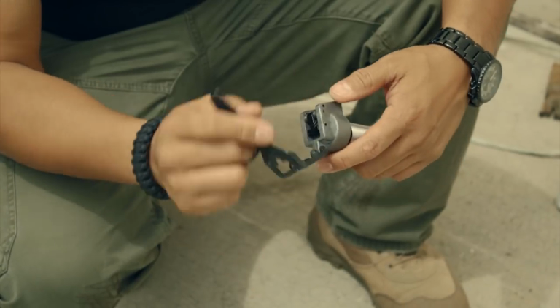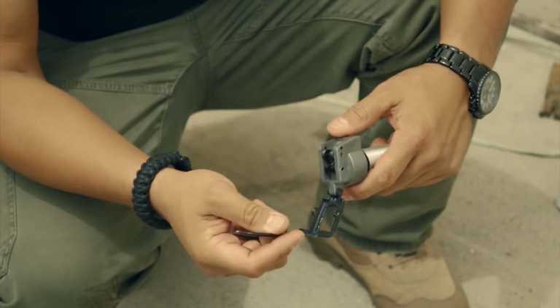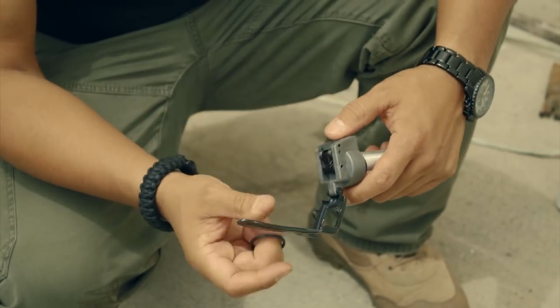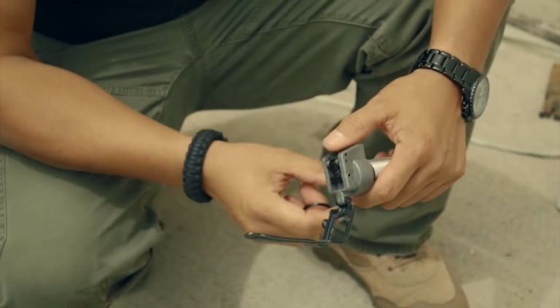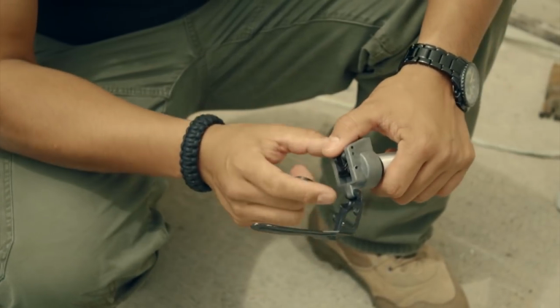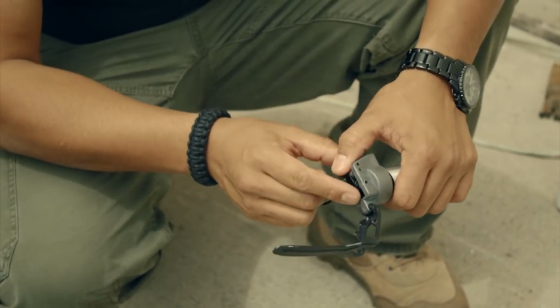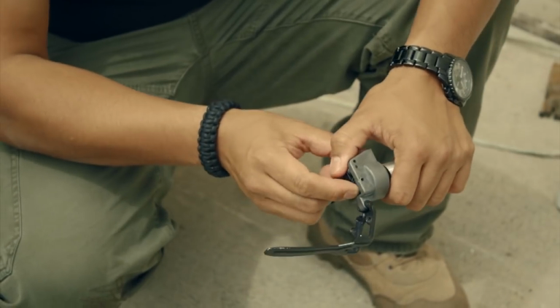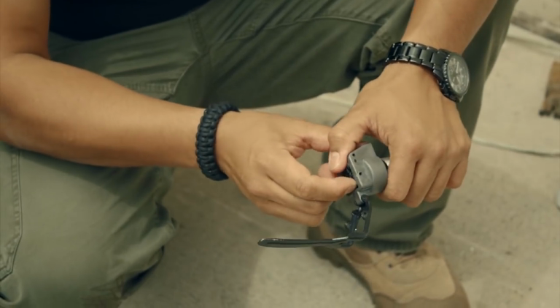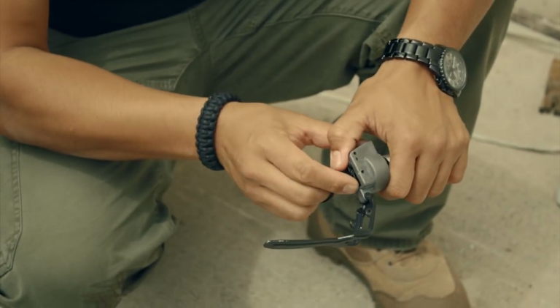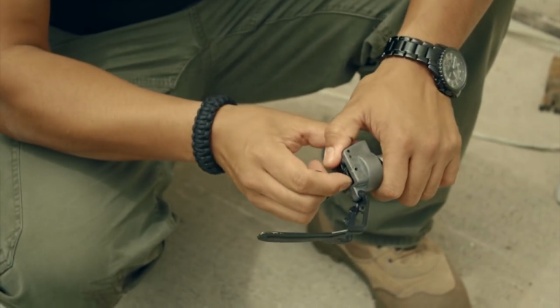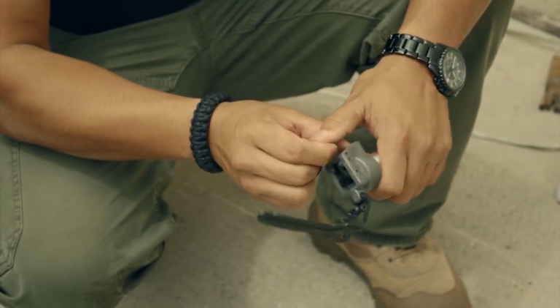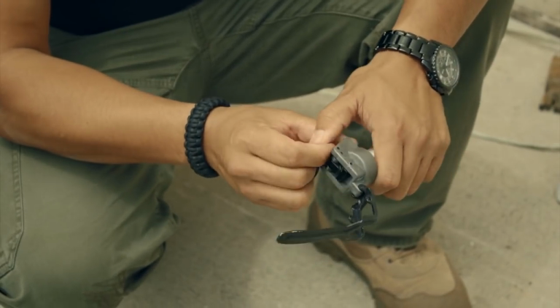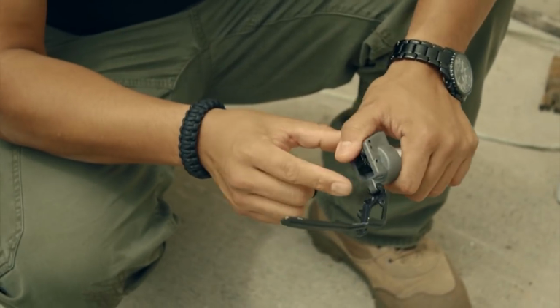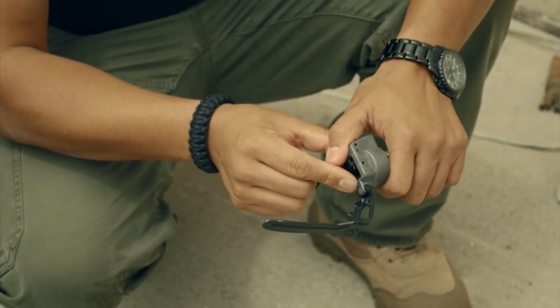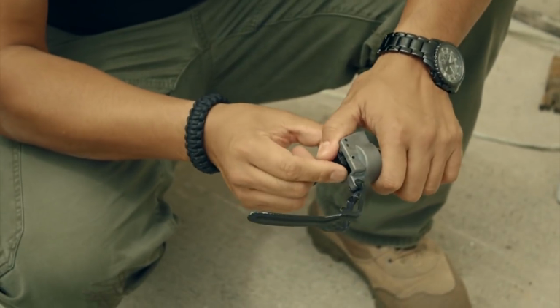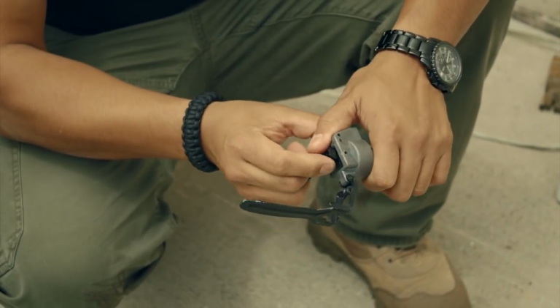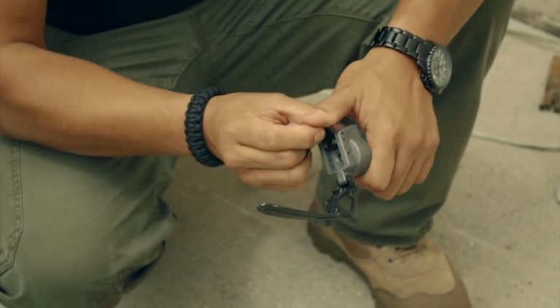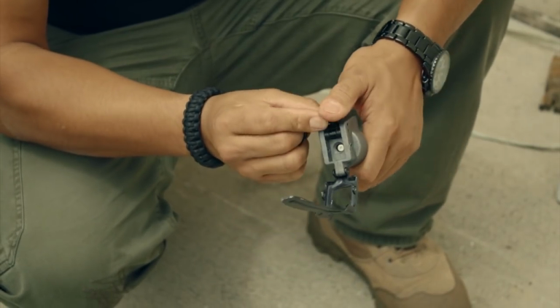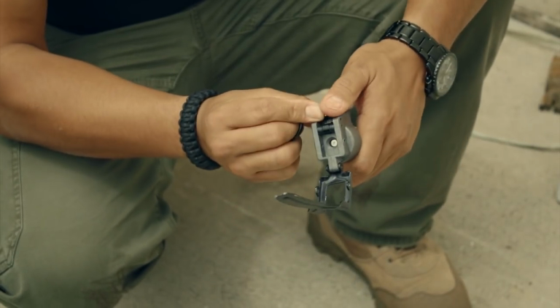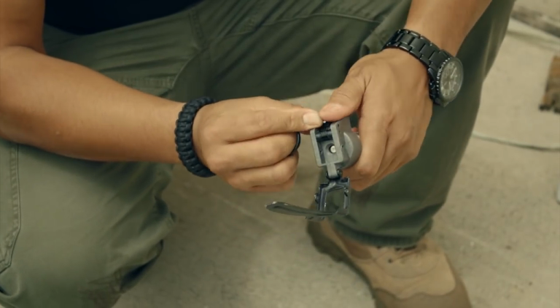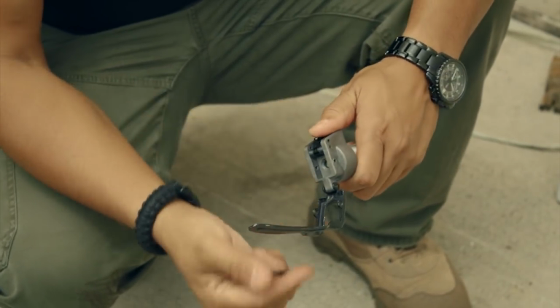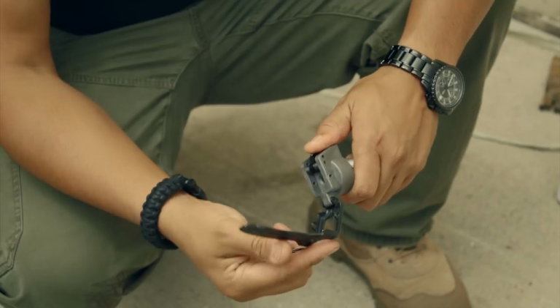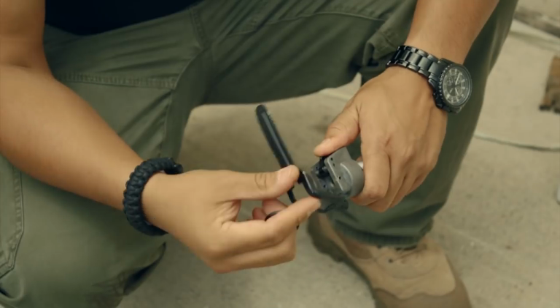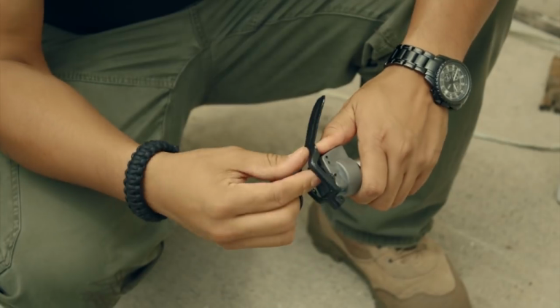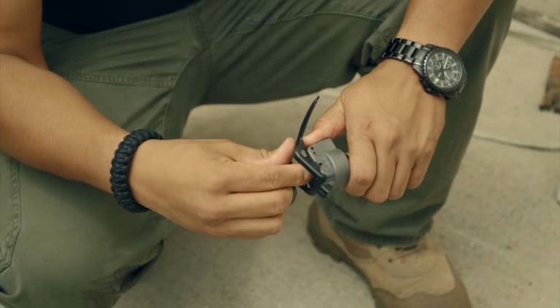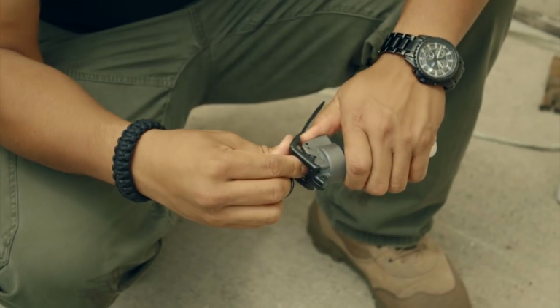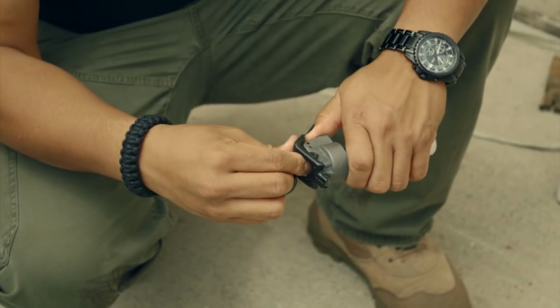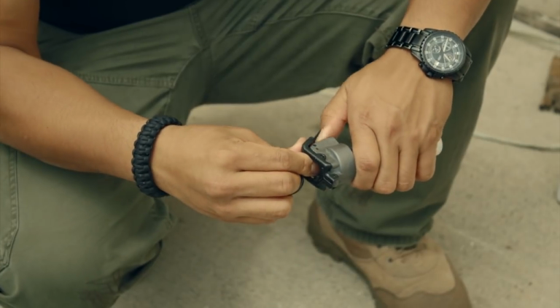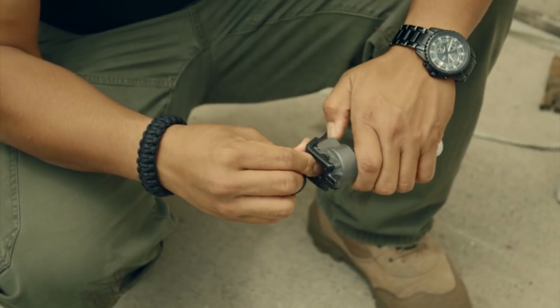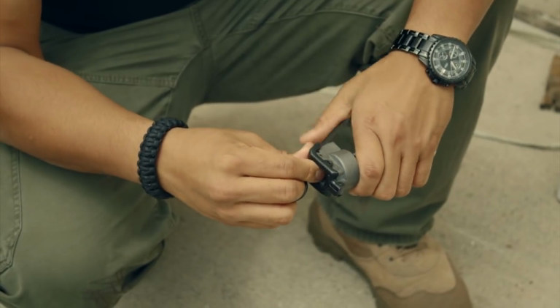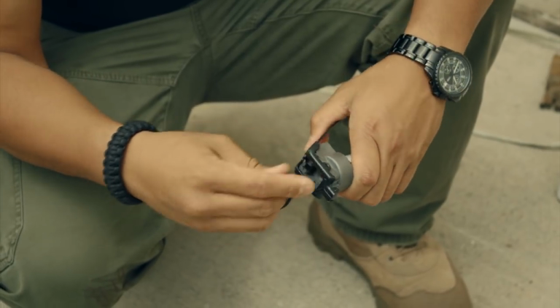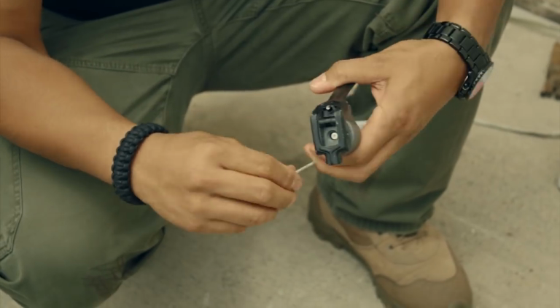First, pull back the spoon and then the hammer. Now return the spoon forward while holding the hammer open, then insert the pin.